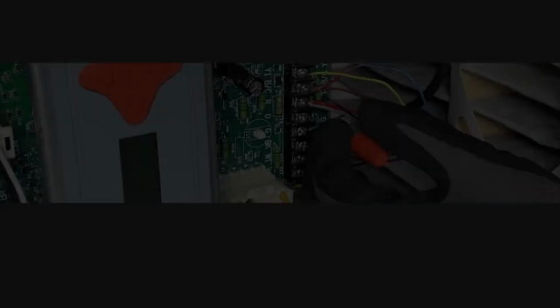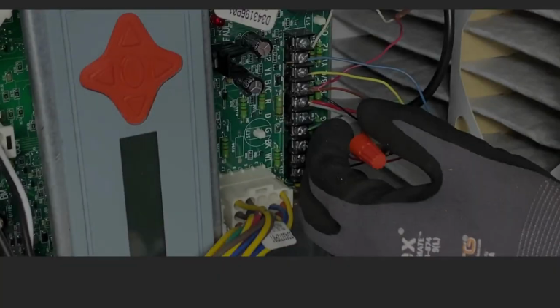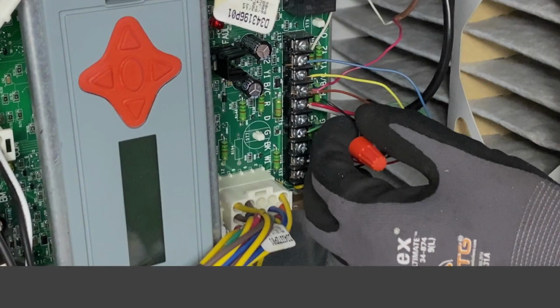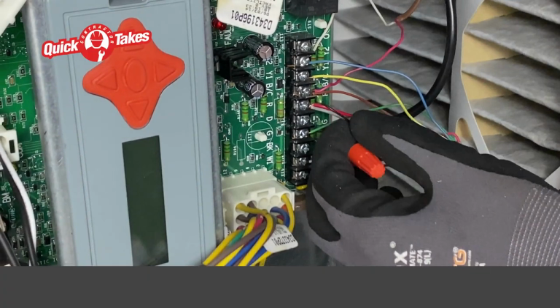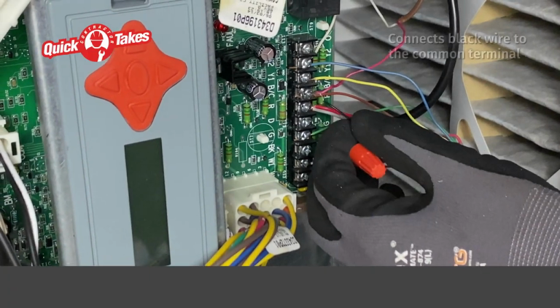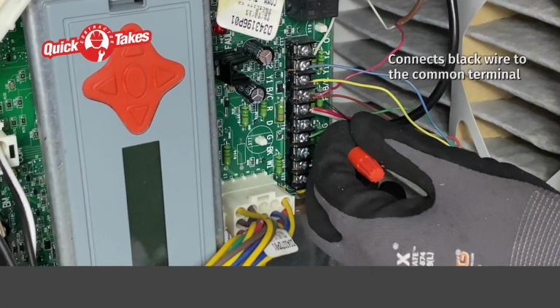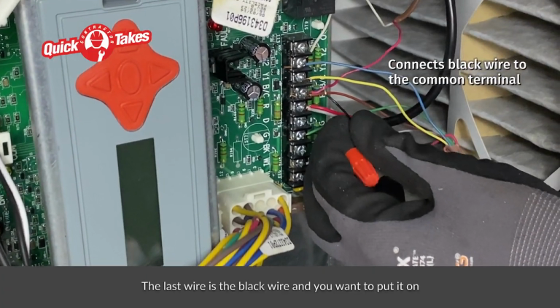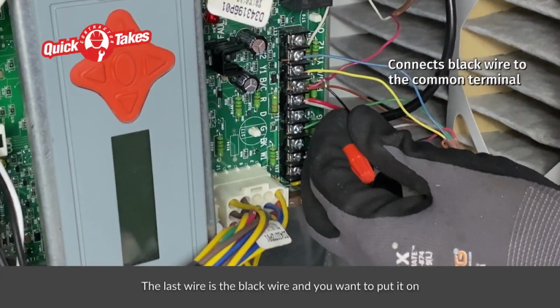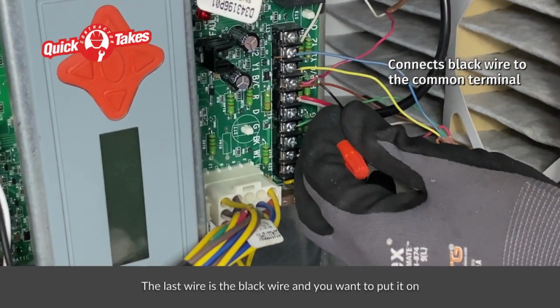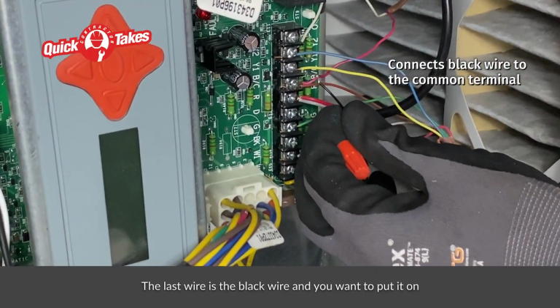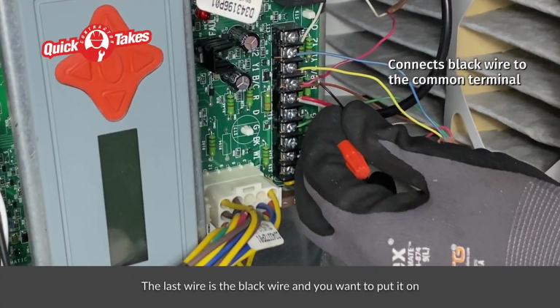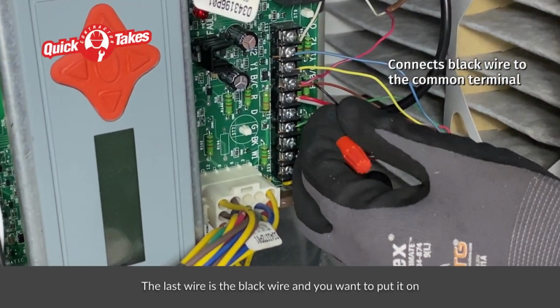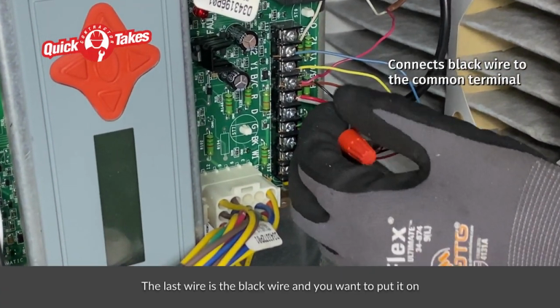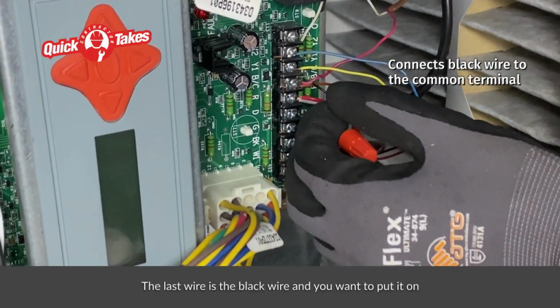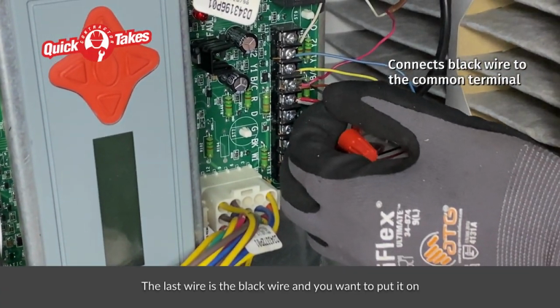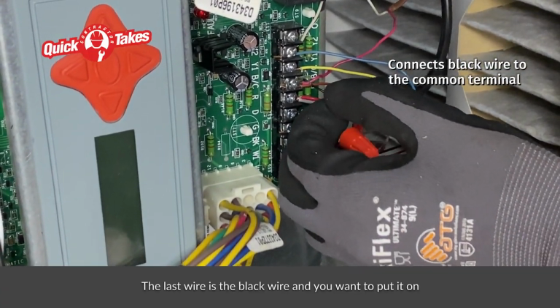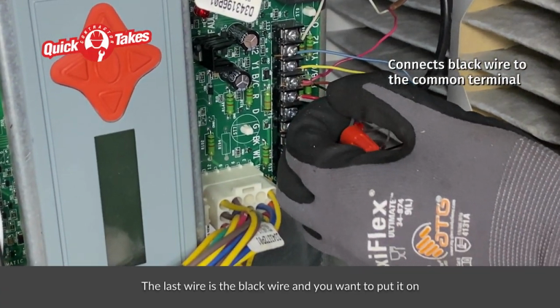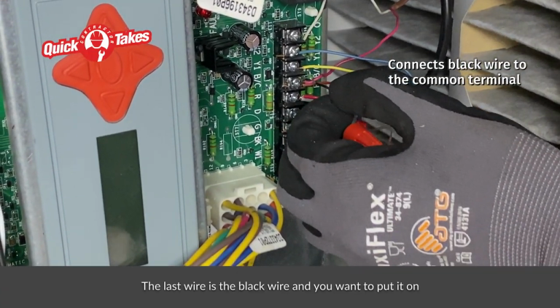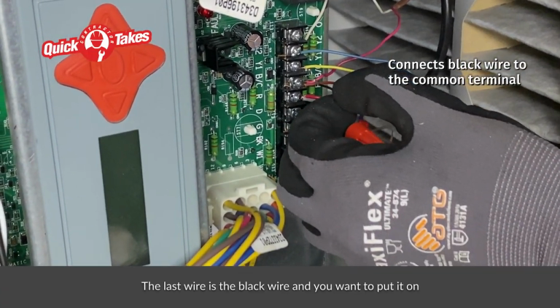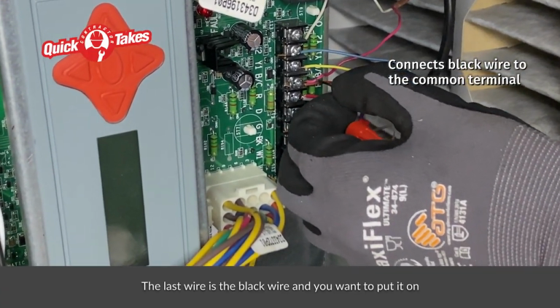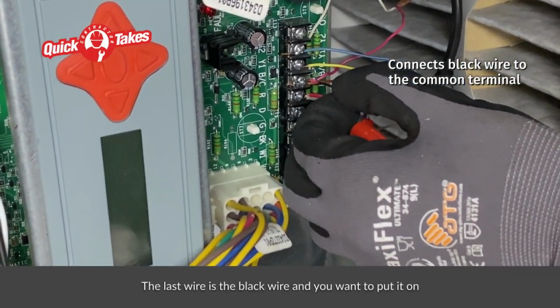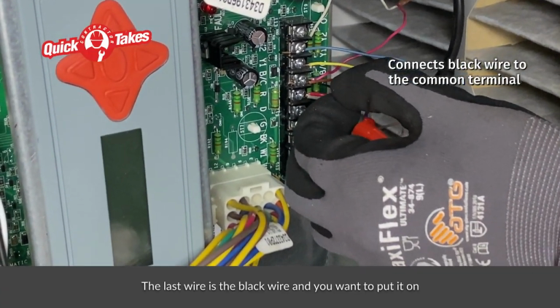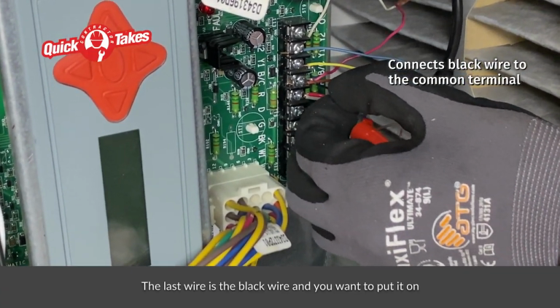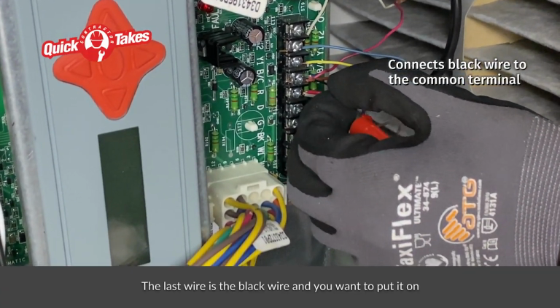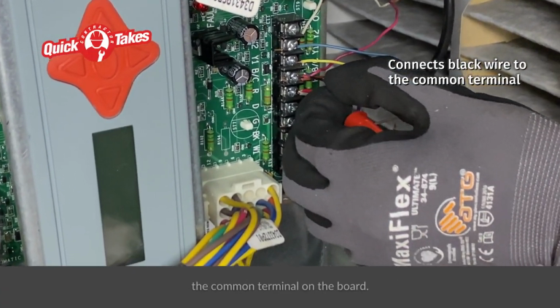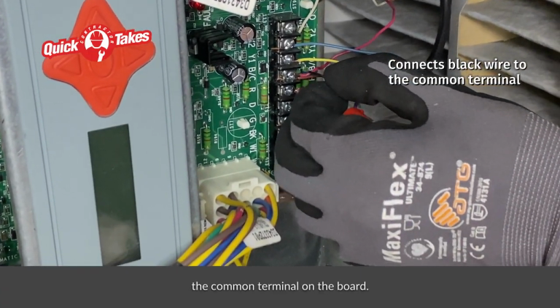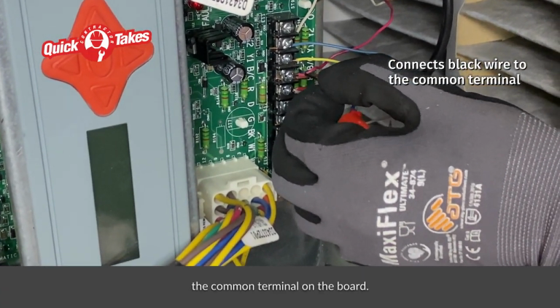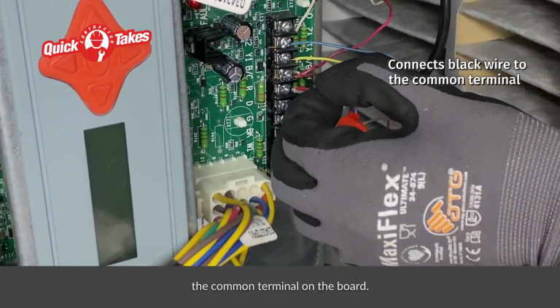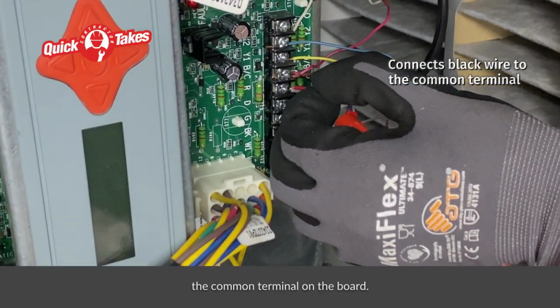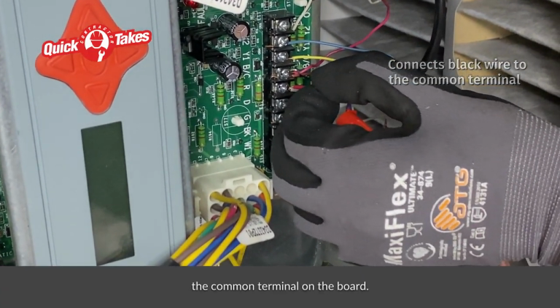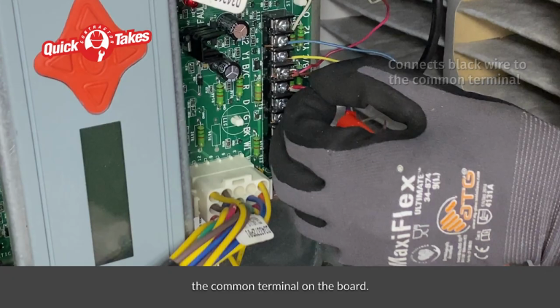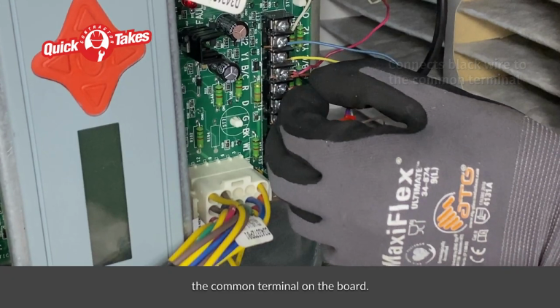The last wire is the black wire and you want to put it on the common terminal on the board.